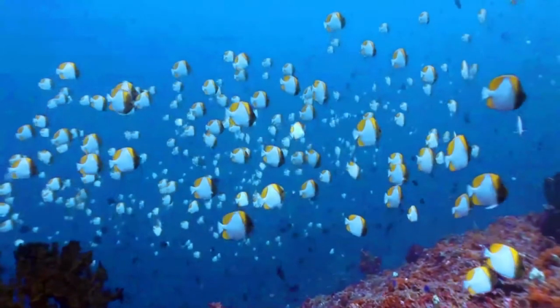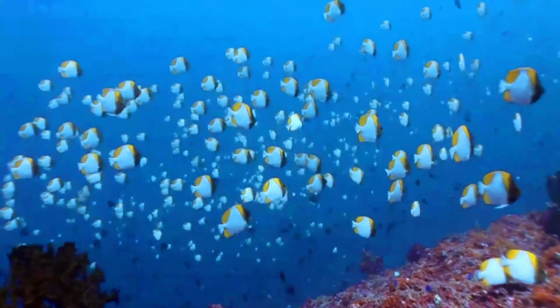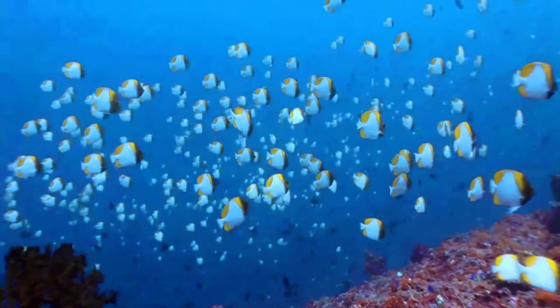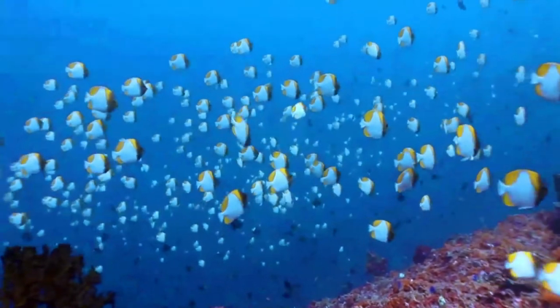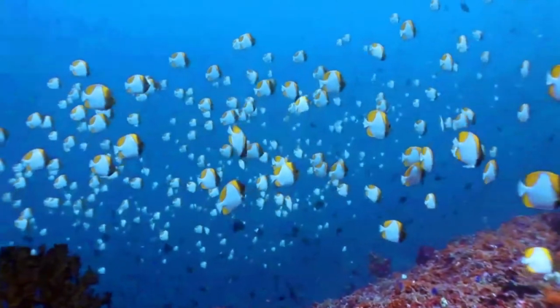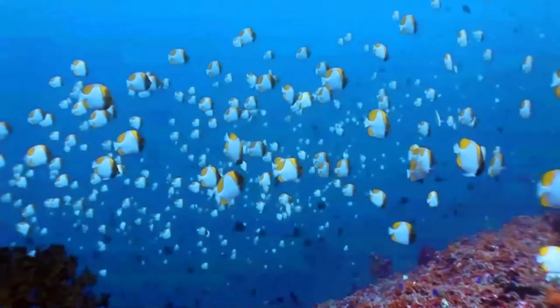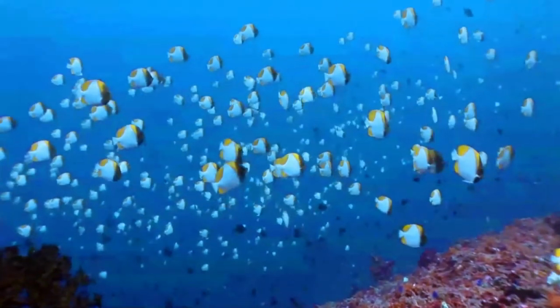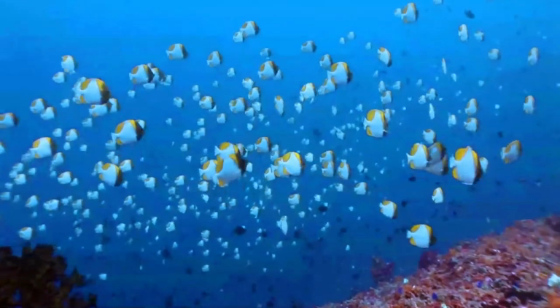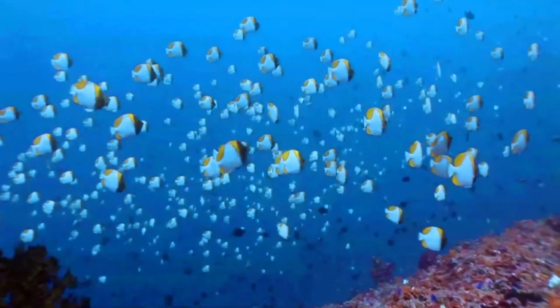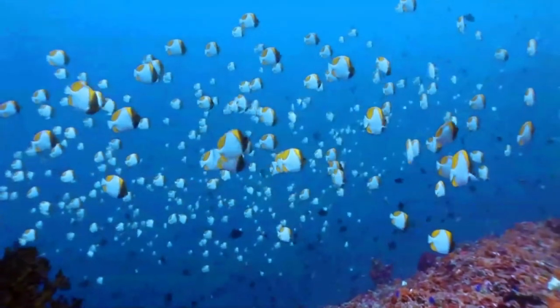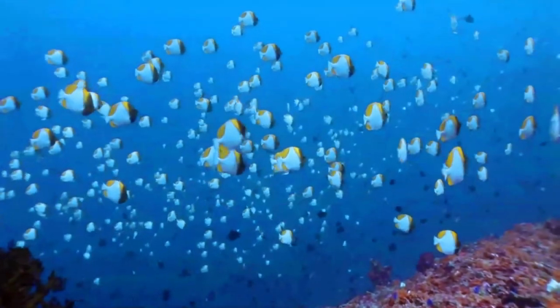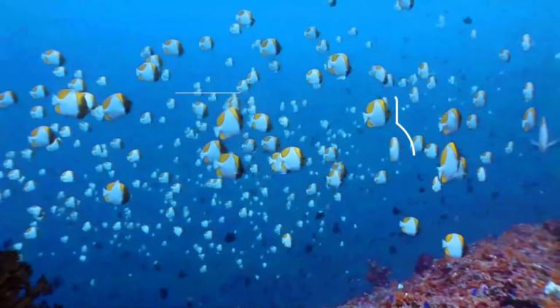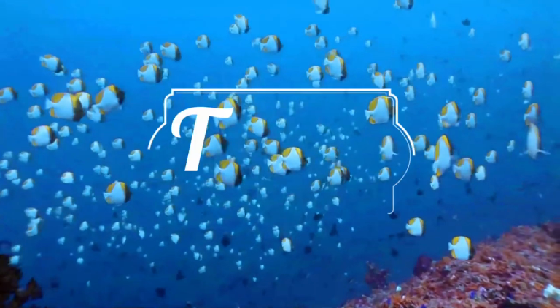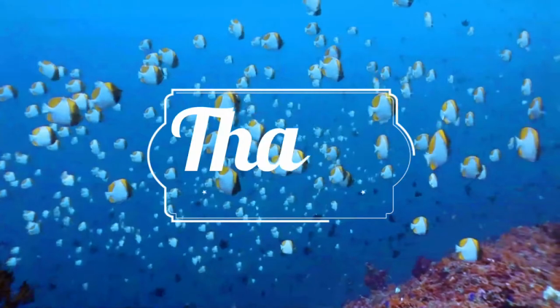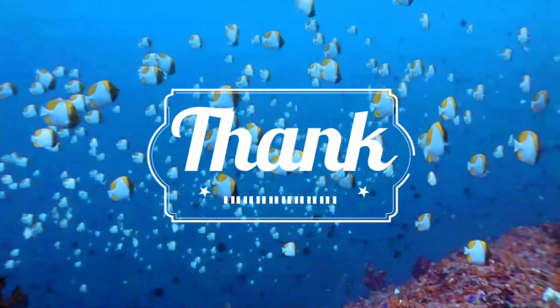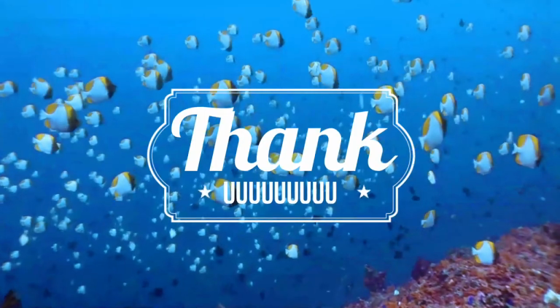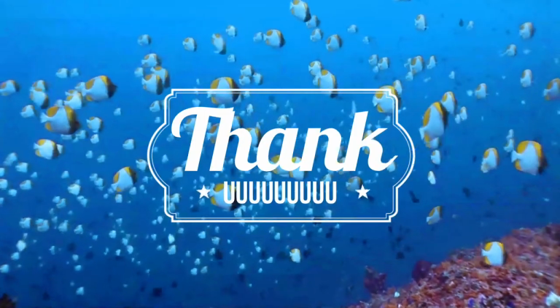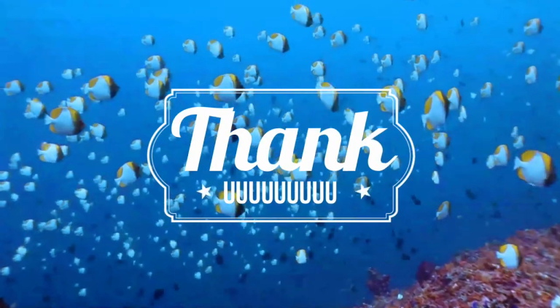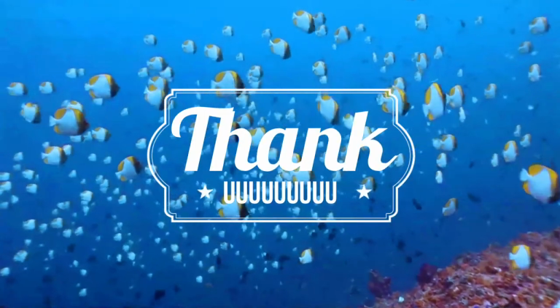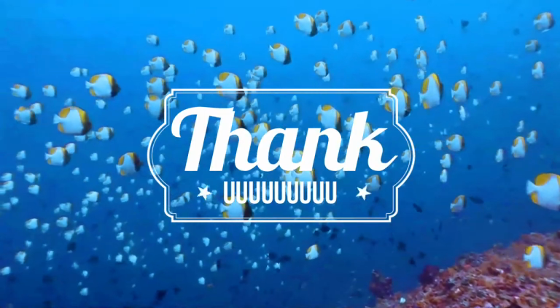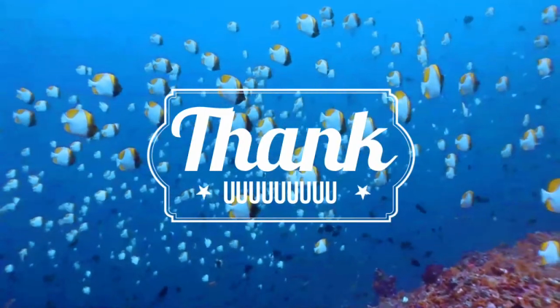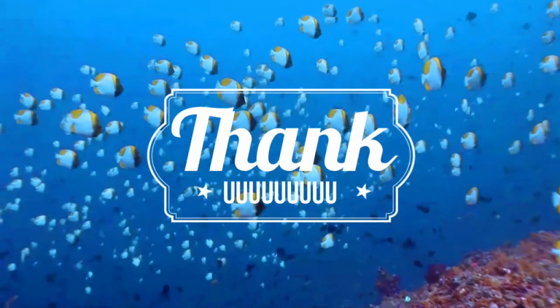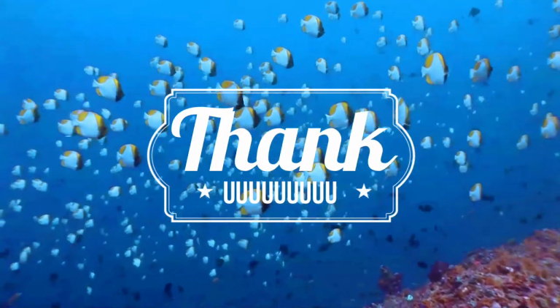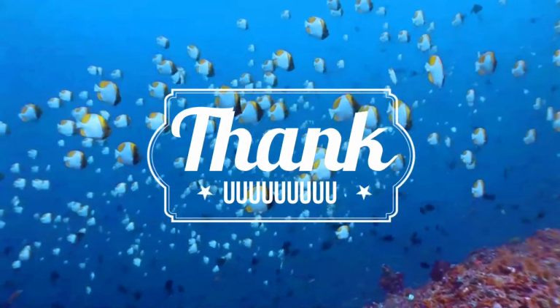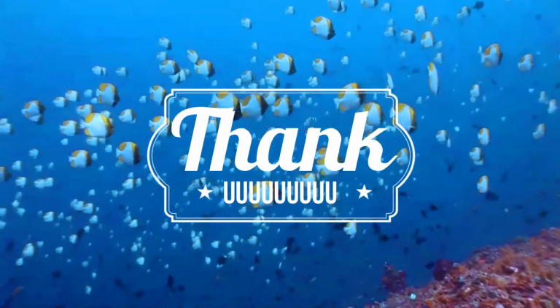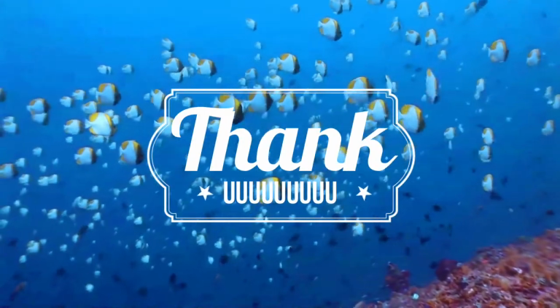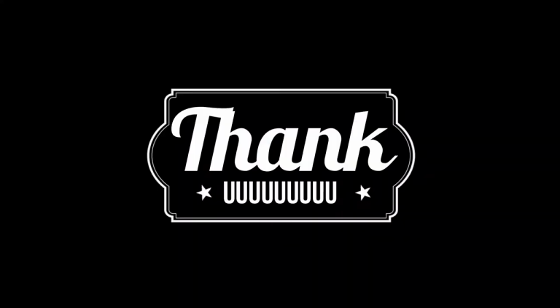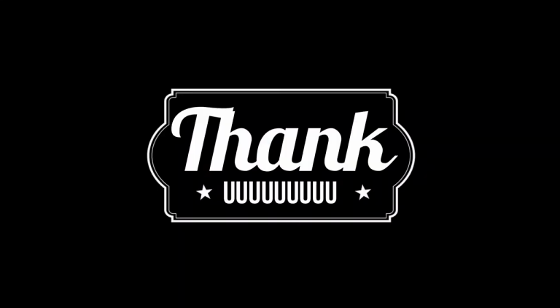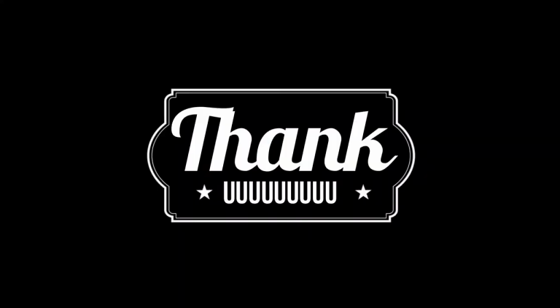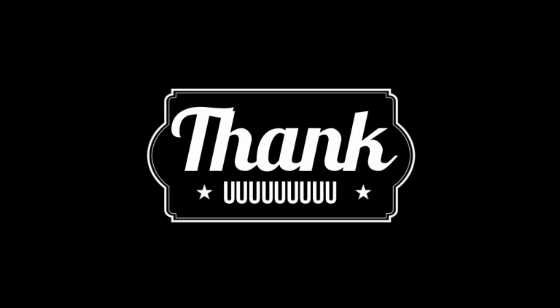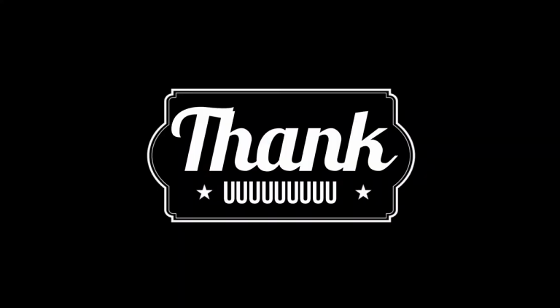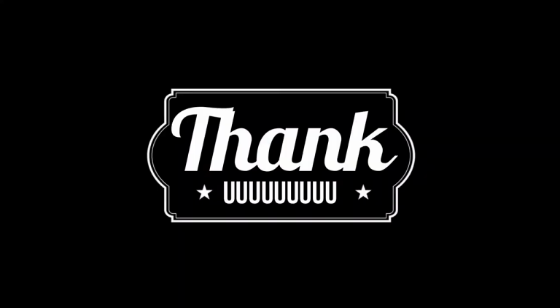I am glad you could spend some time for these wonderful animals. See you soon, bye for now.